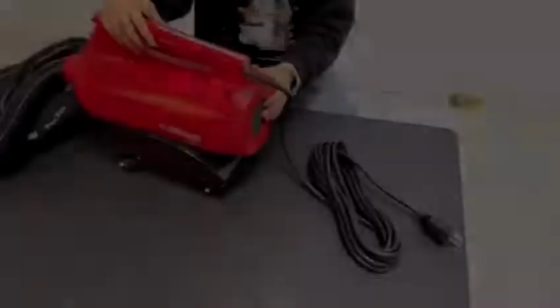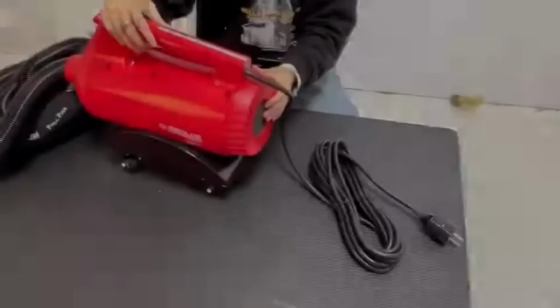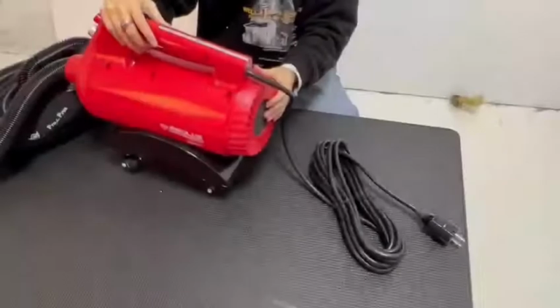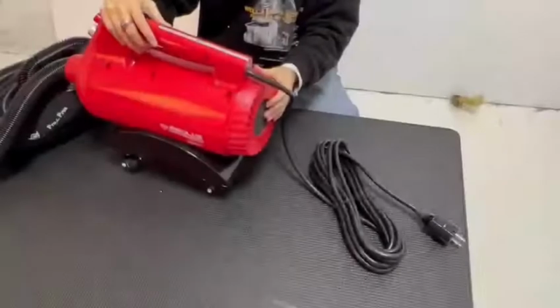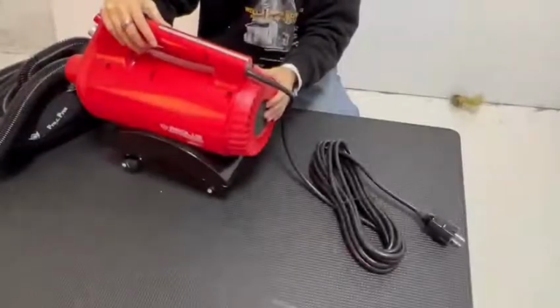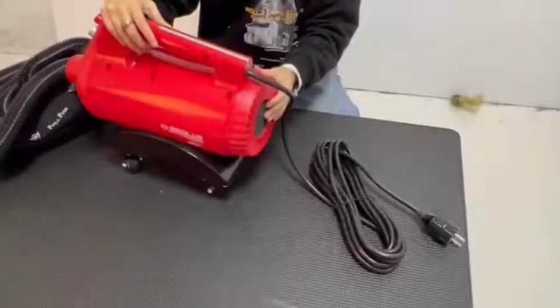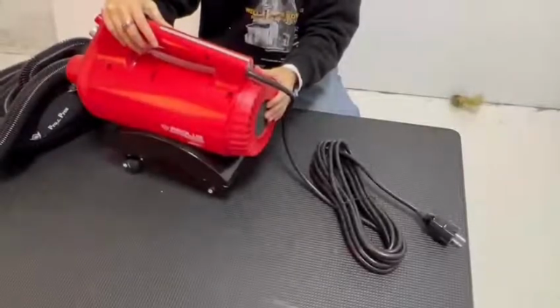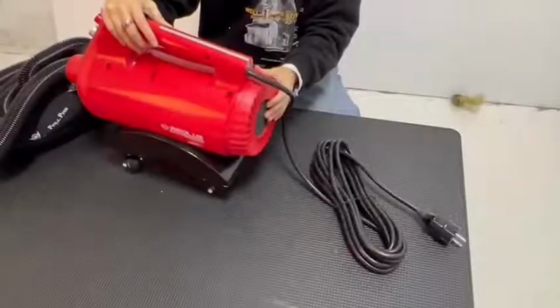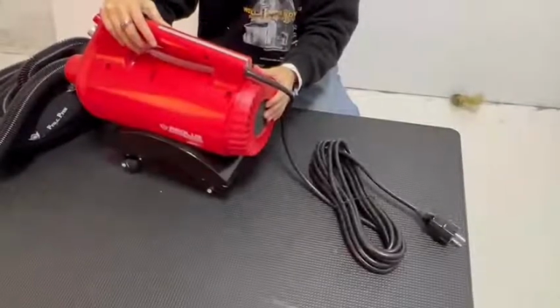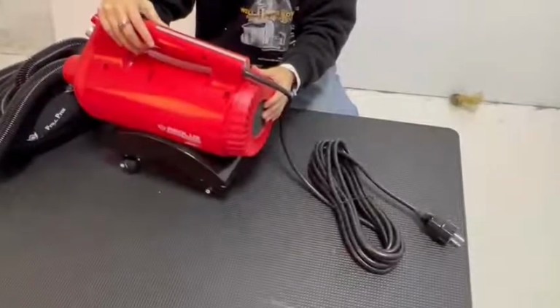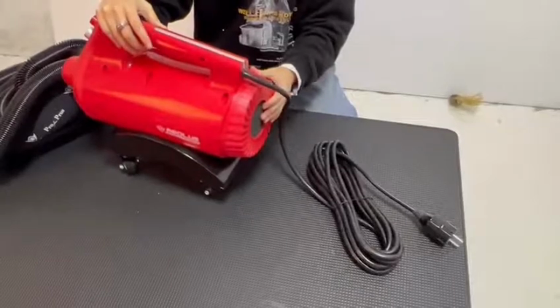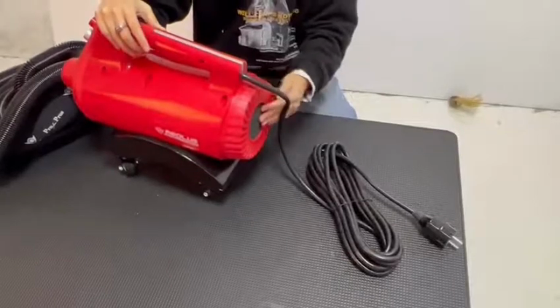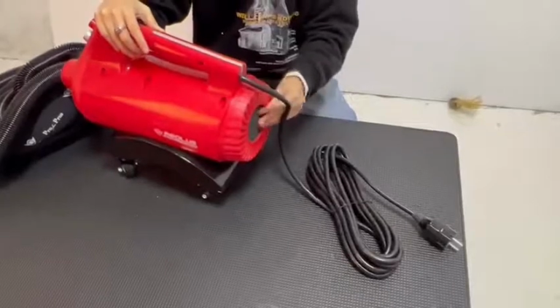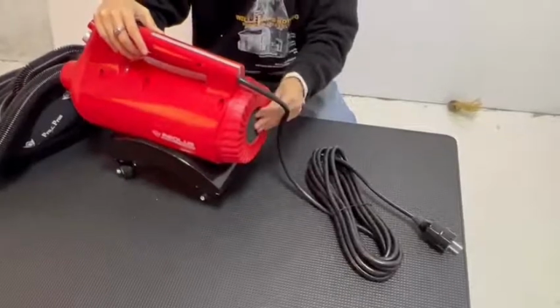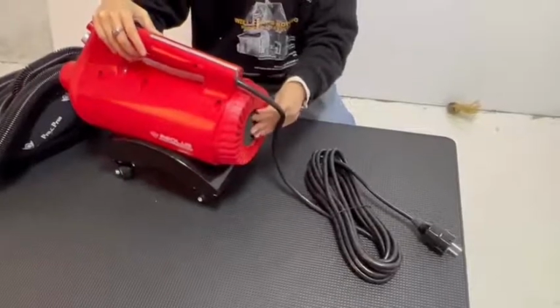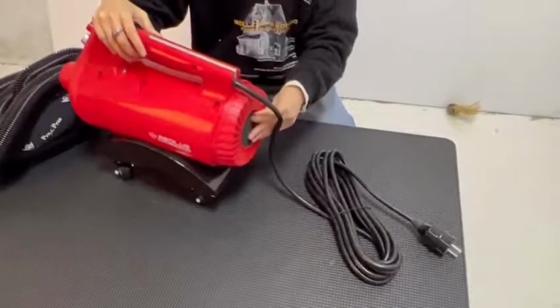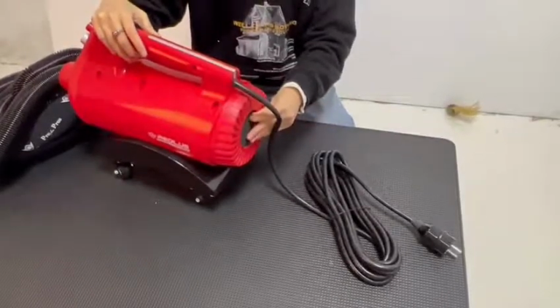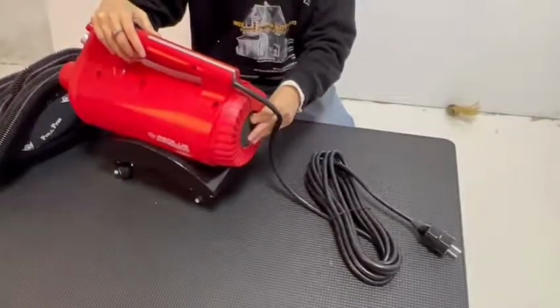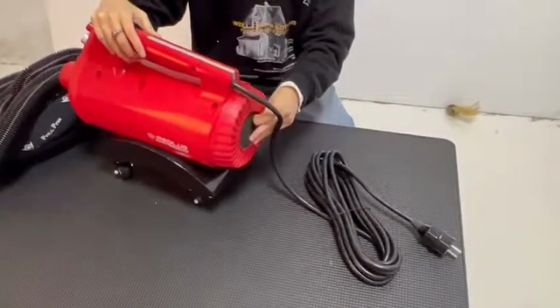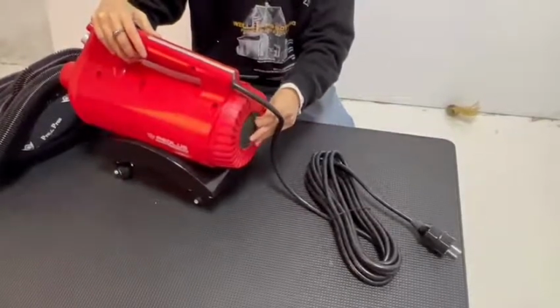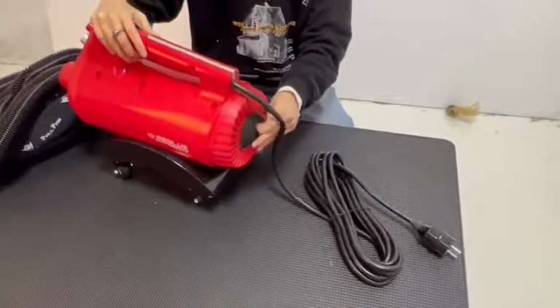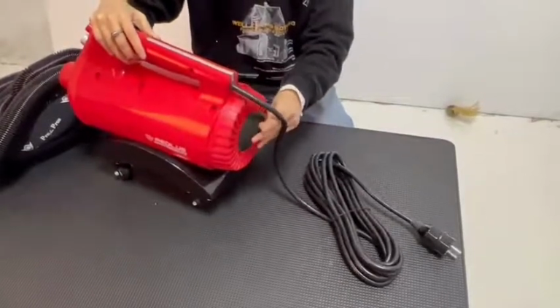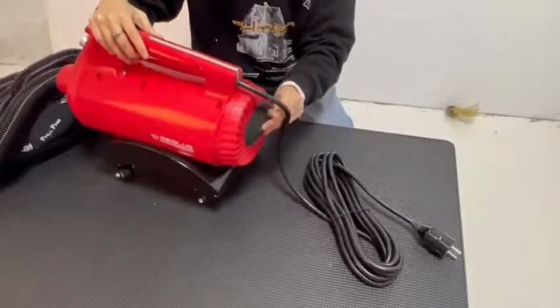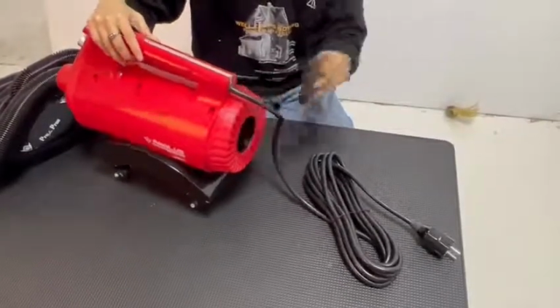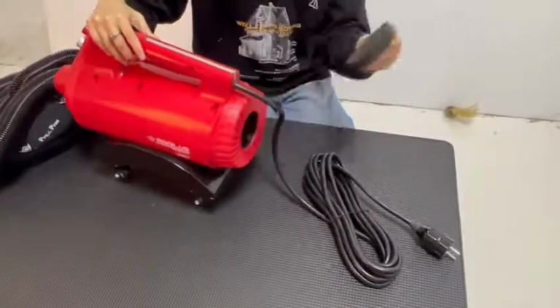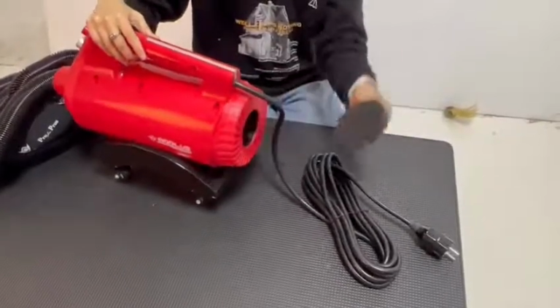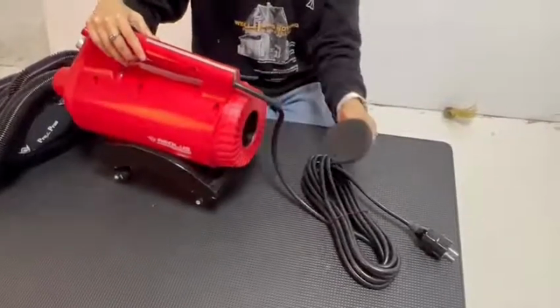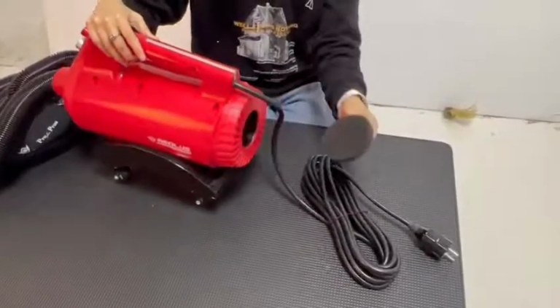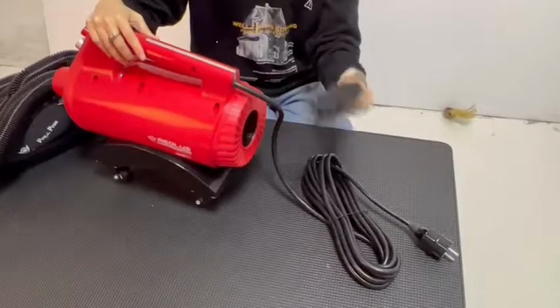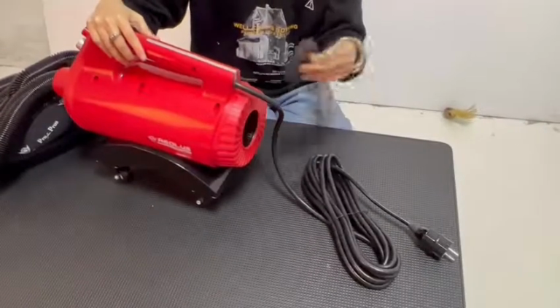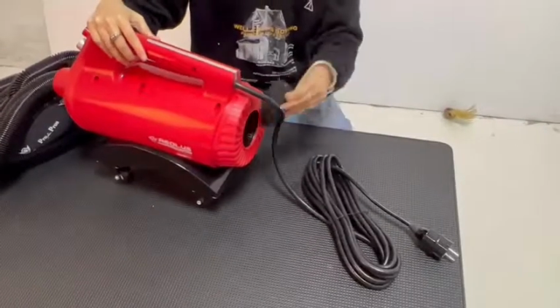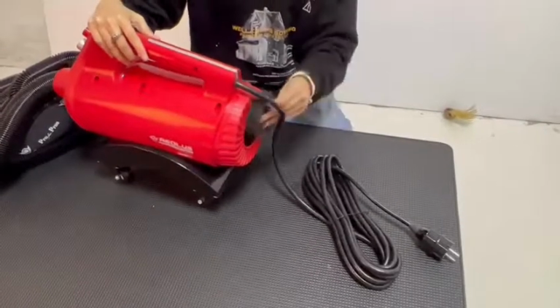When it is time for cleaning, you can easily take the filters out, clean them, and put them back.